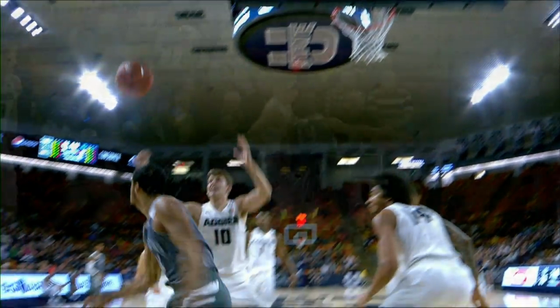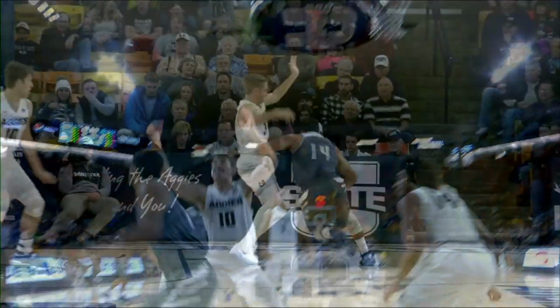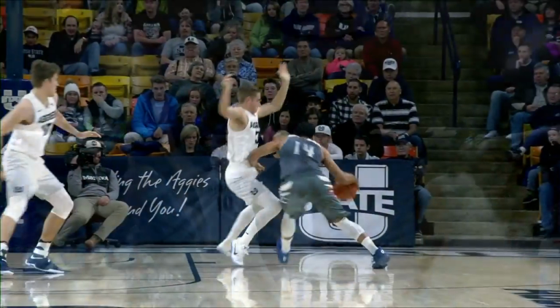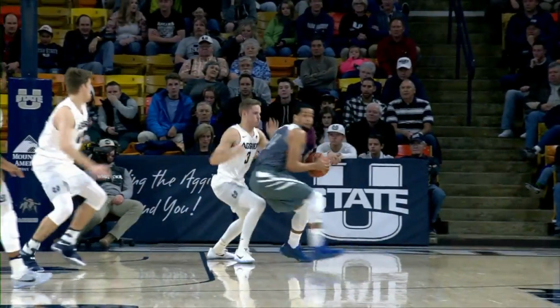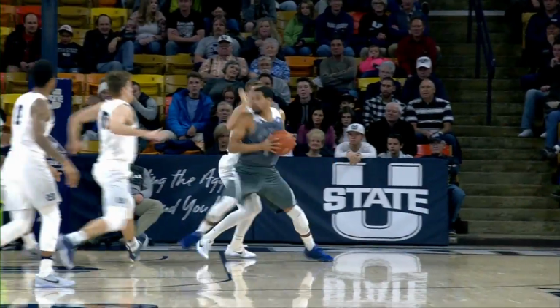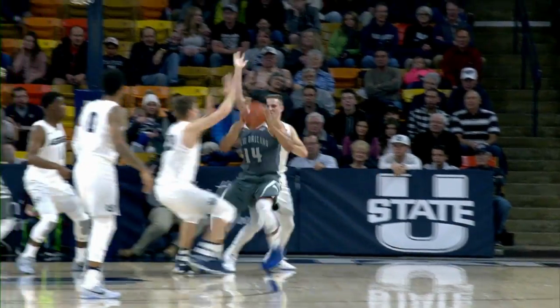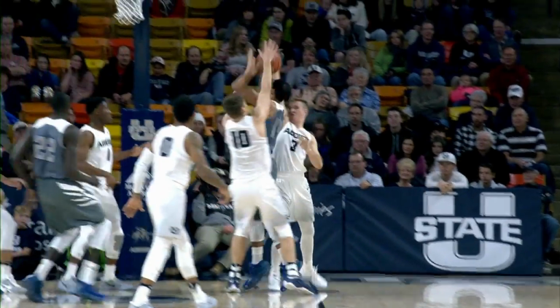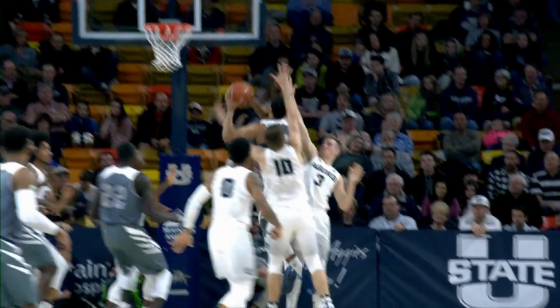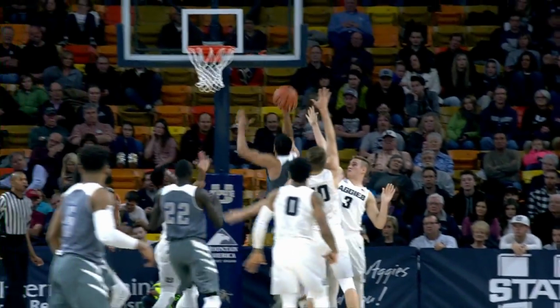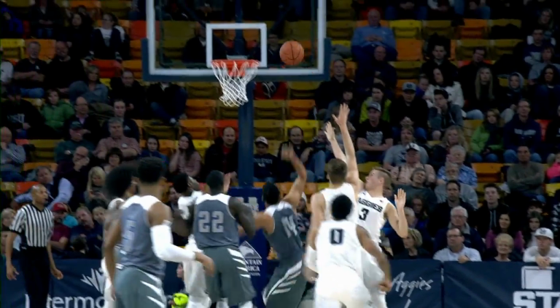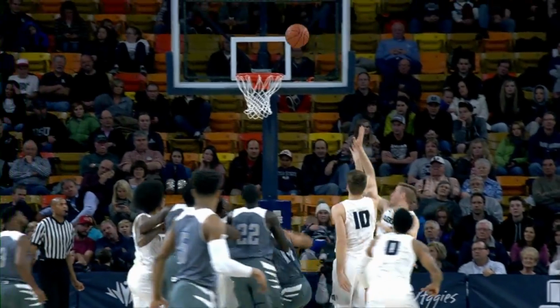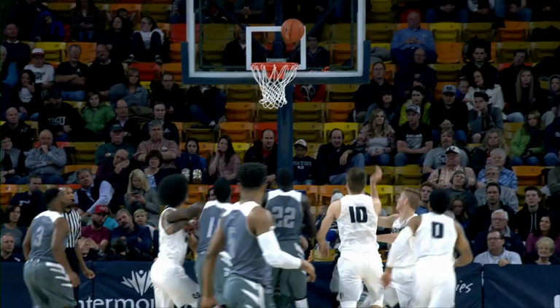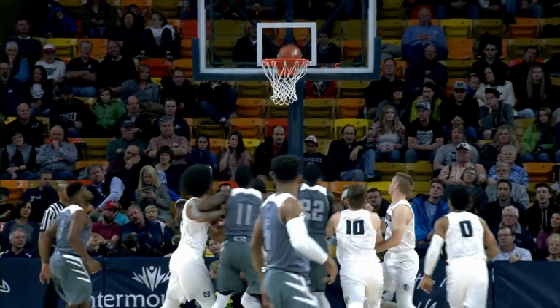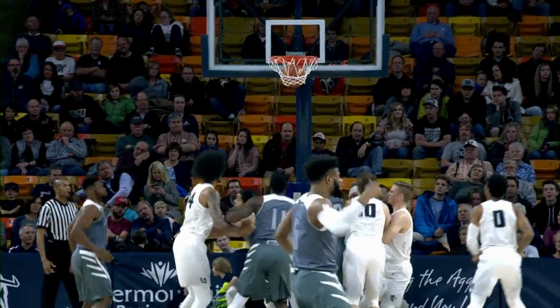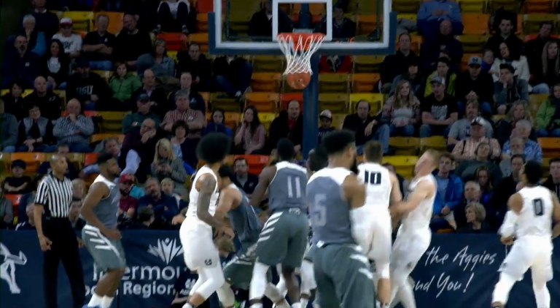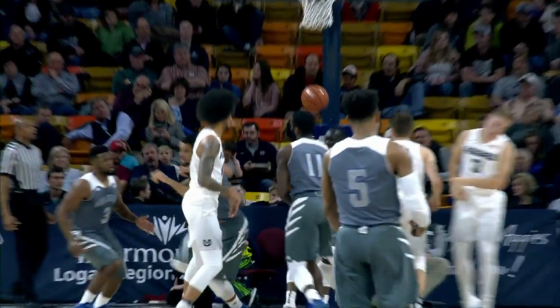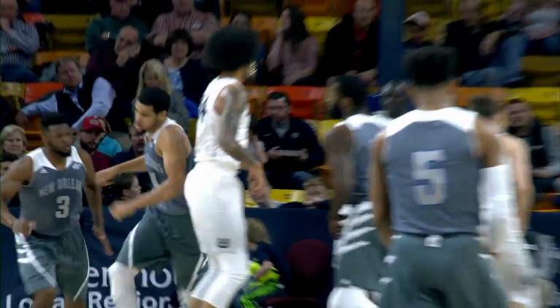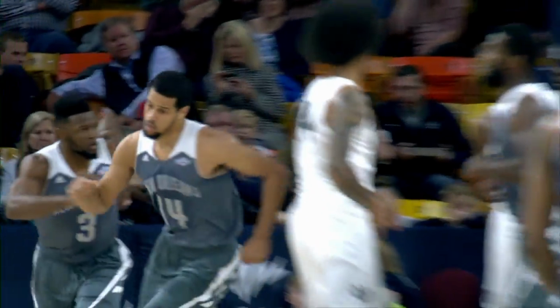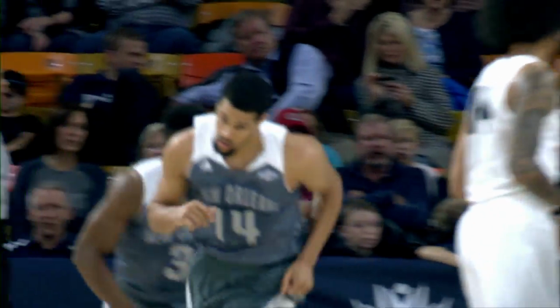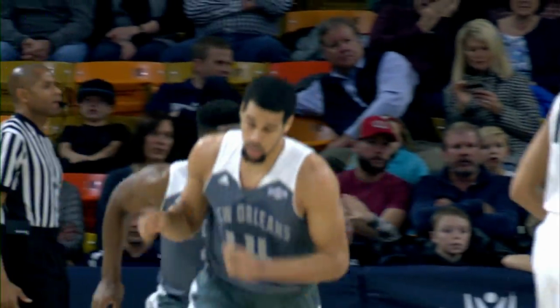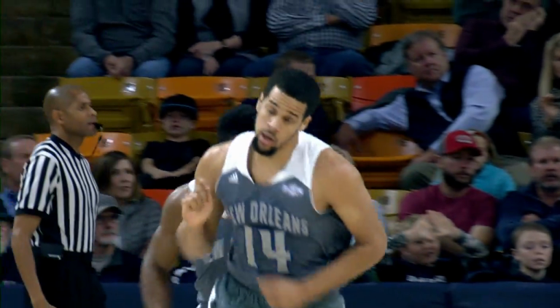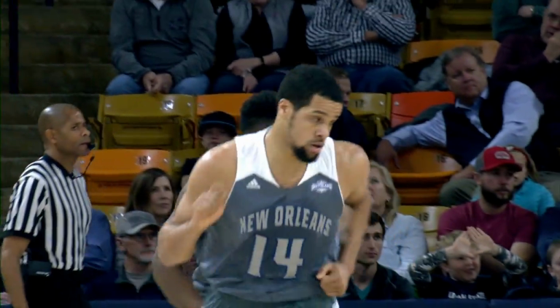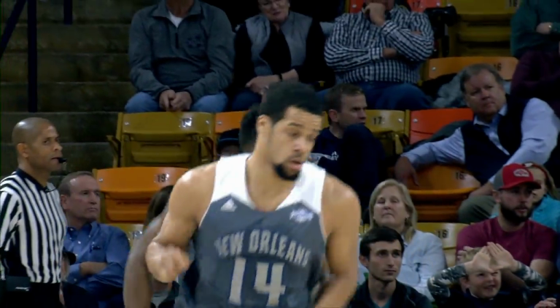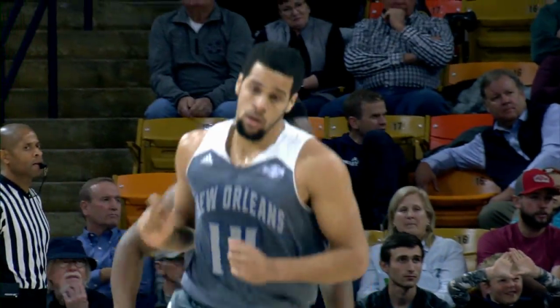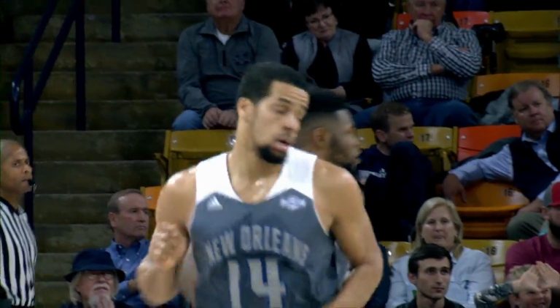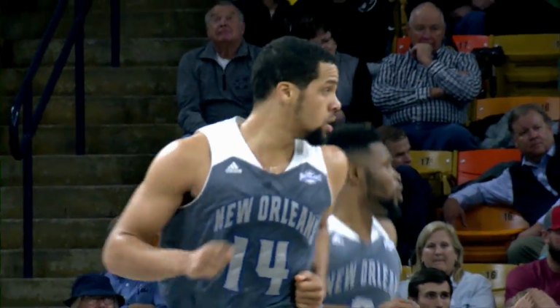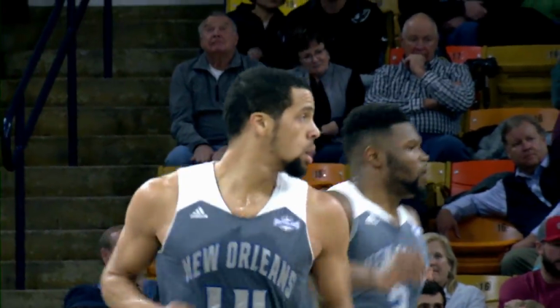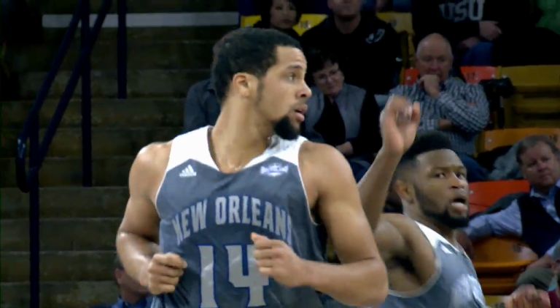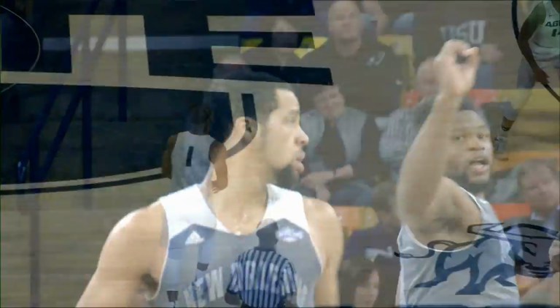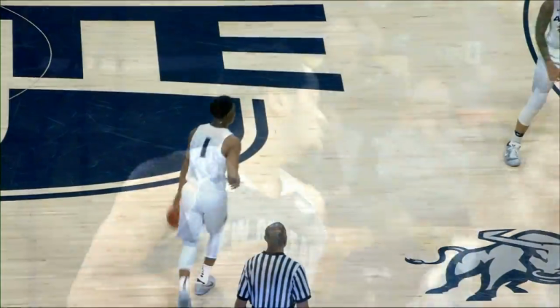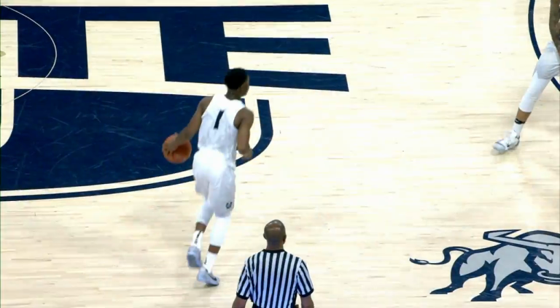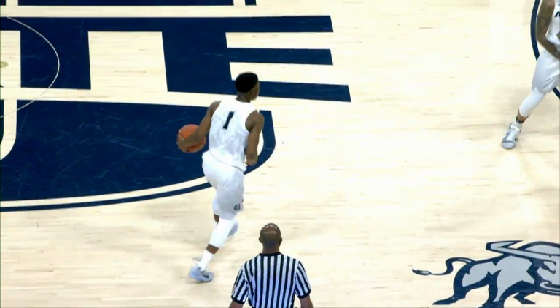Goes in against Sam, spins around against Sam, and gets double teamed and still banks it in. Very strong, isn't he? He's slightly three.